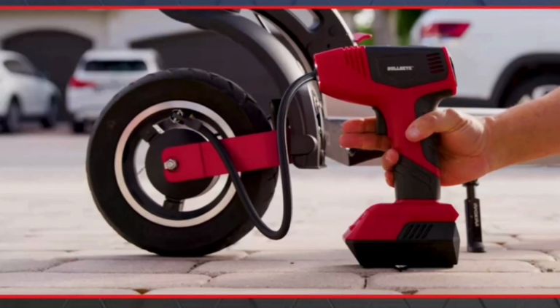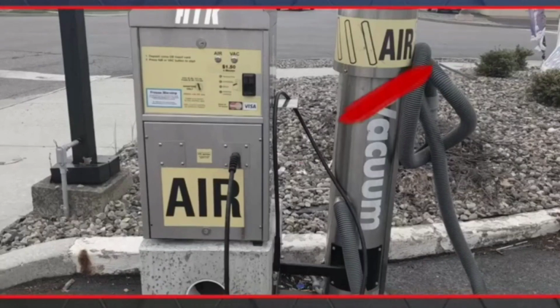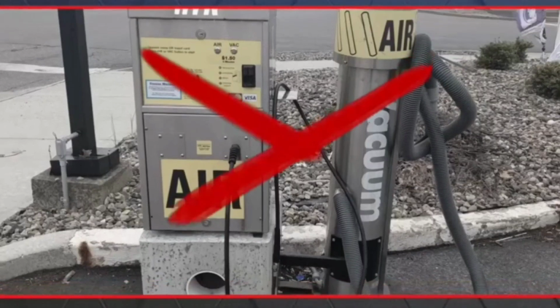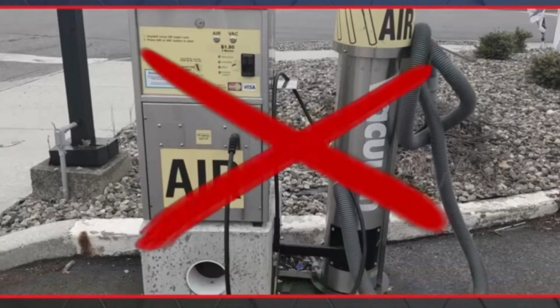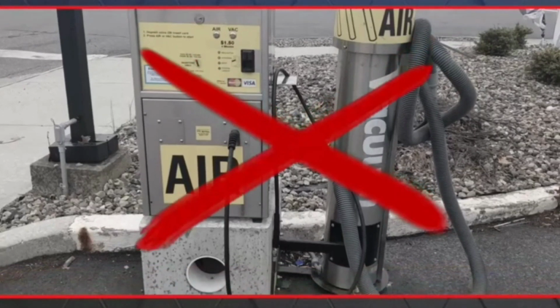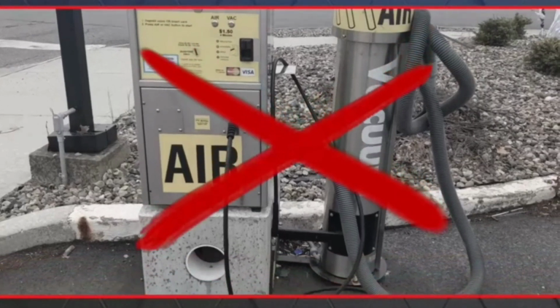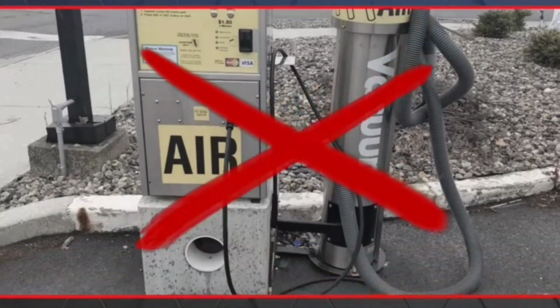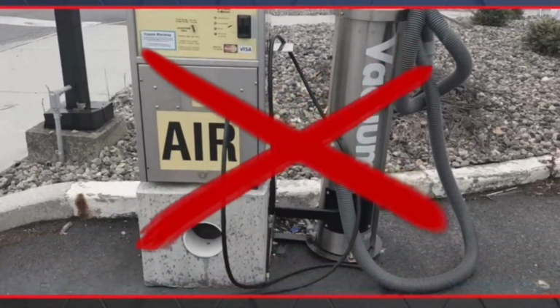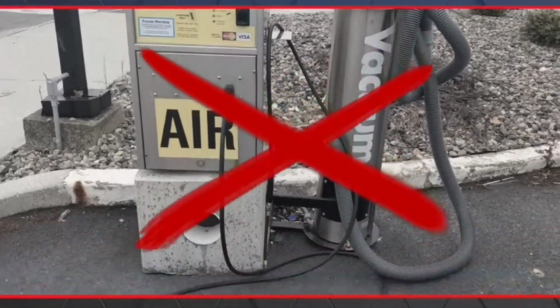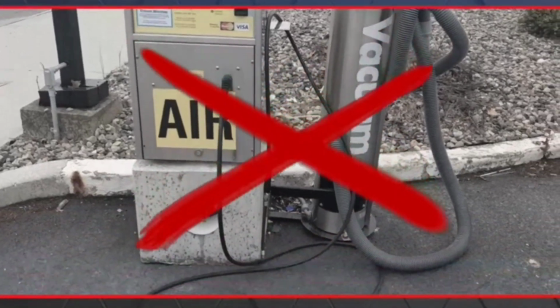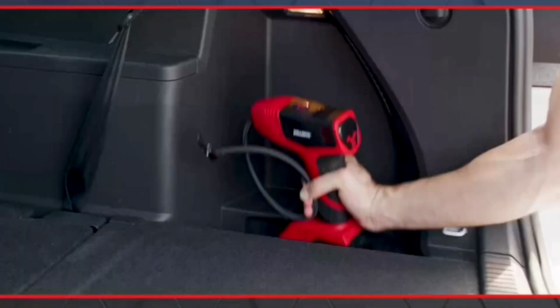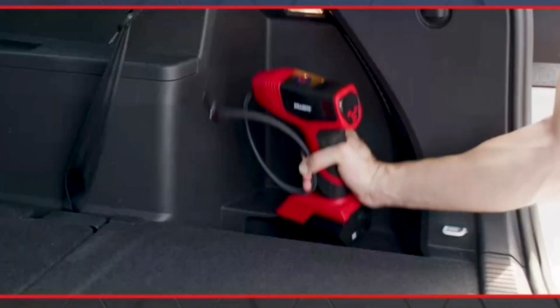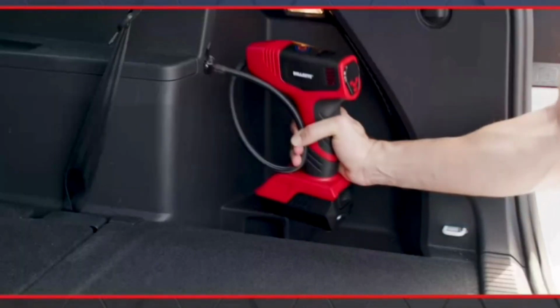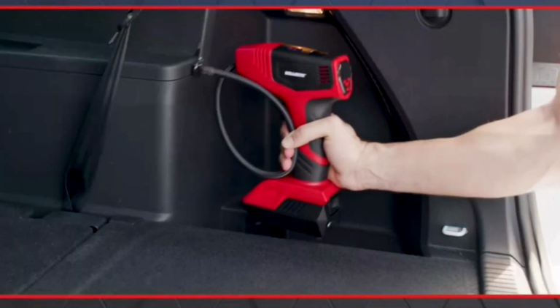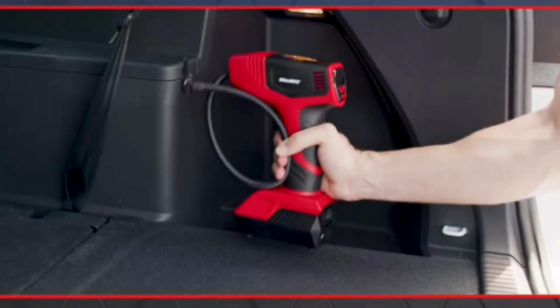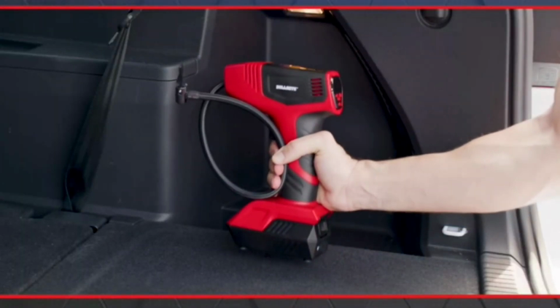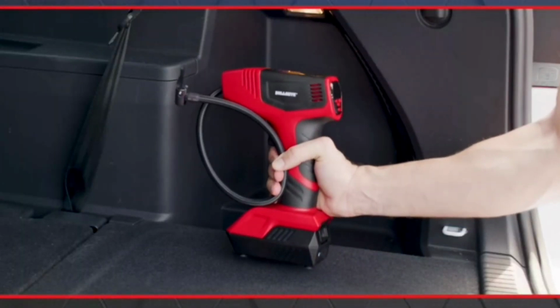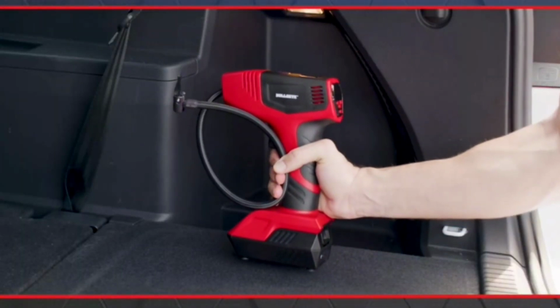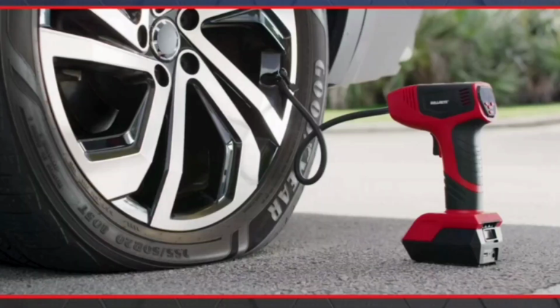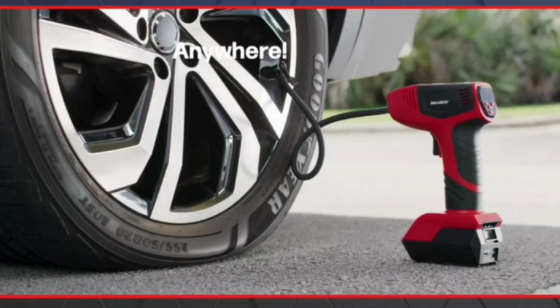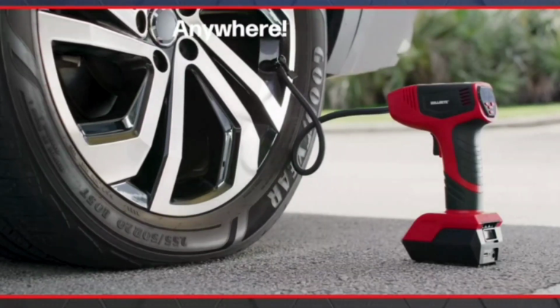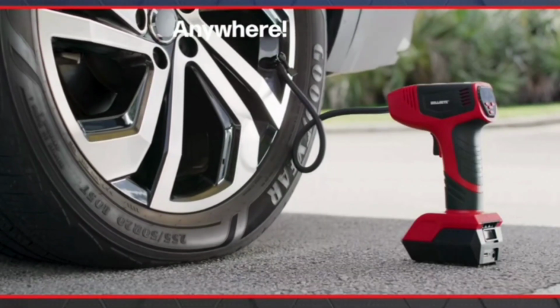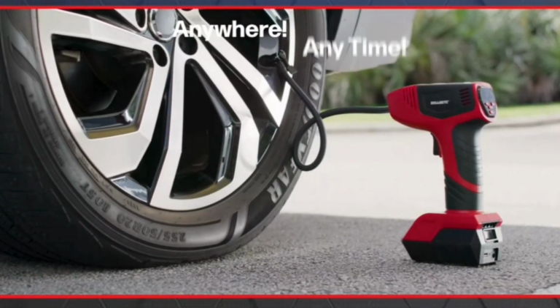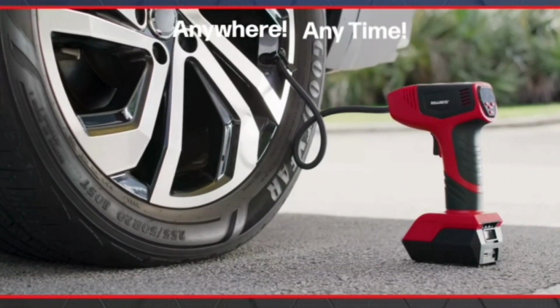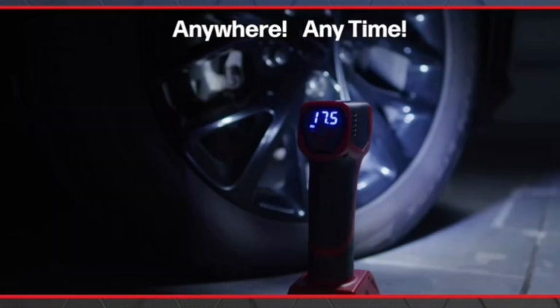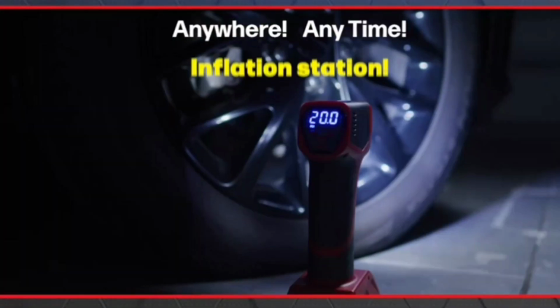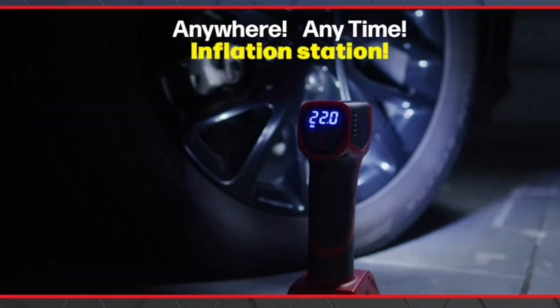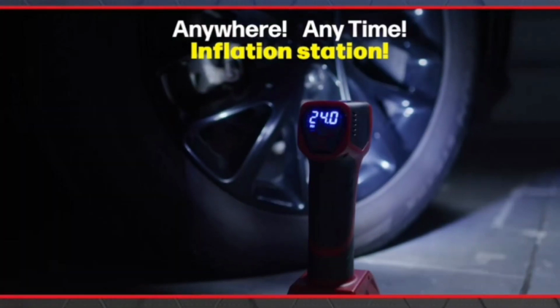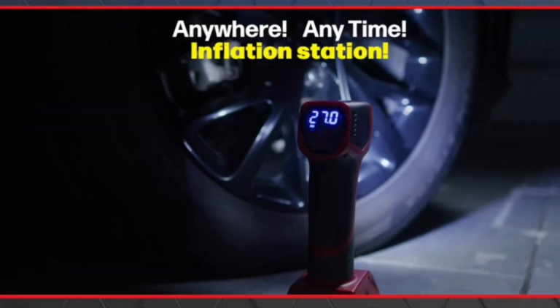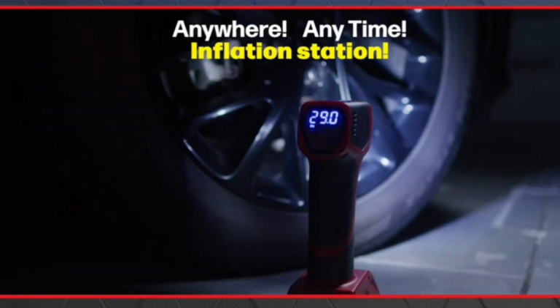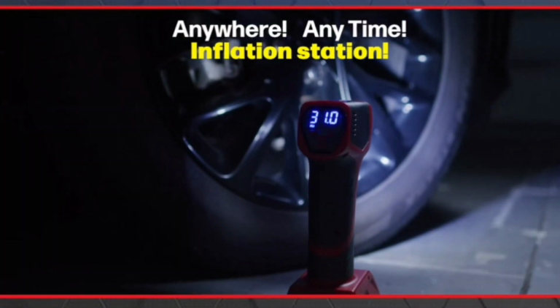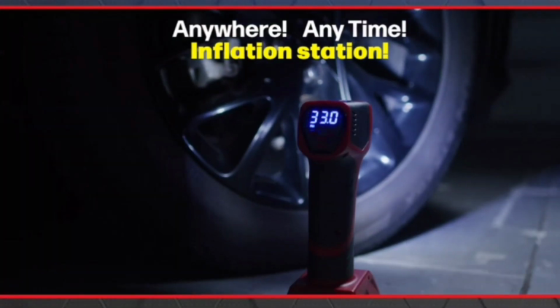Forget driving to the gas station. Bullseye Pro is your anywhere, anytime inflation station.